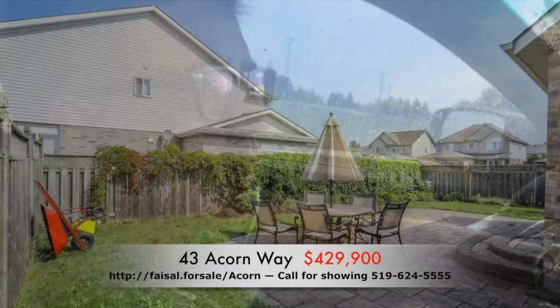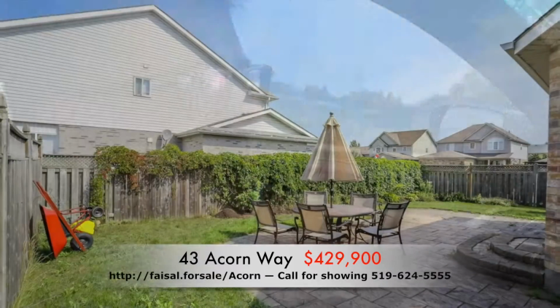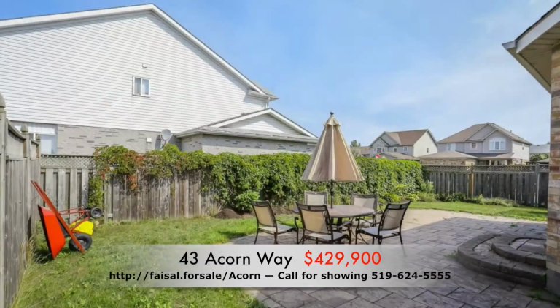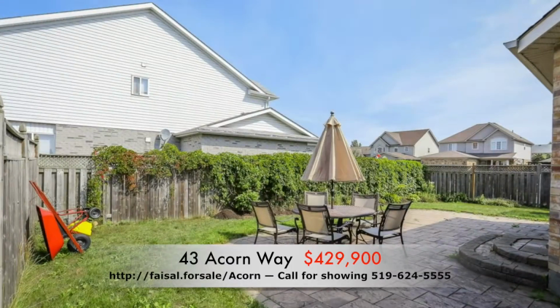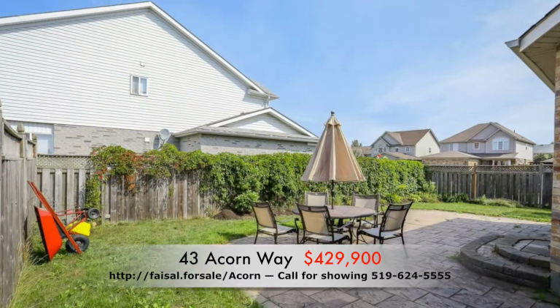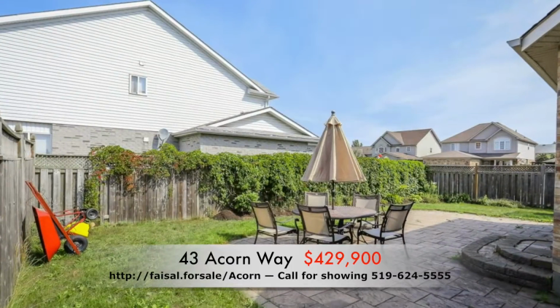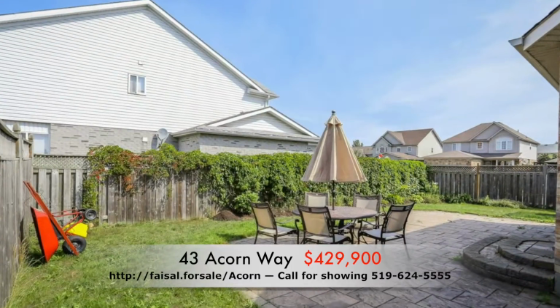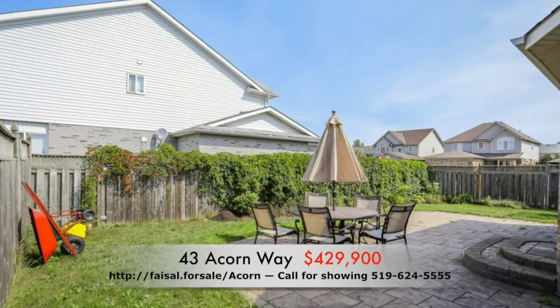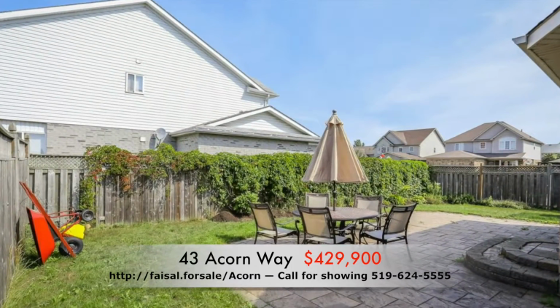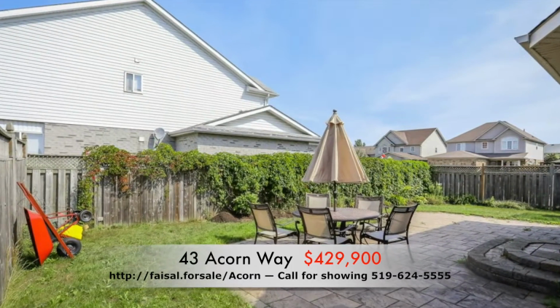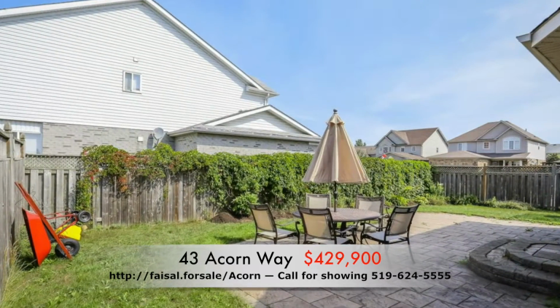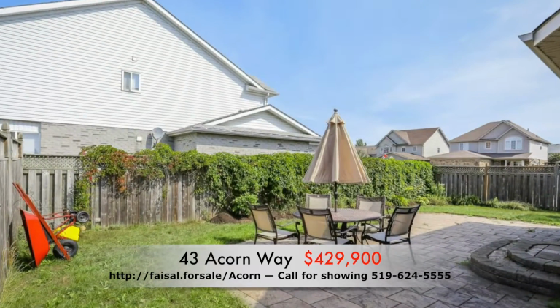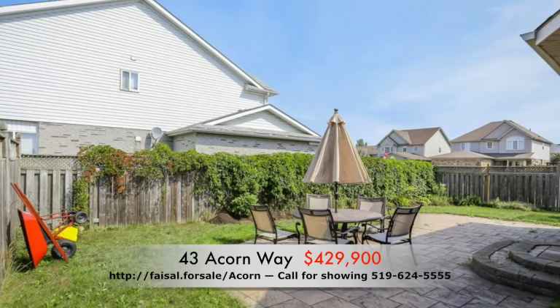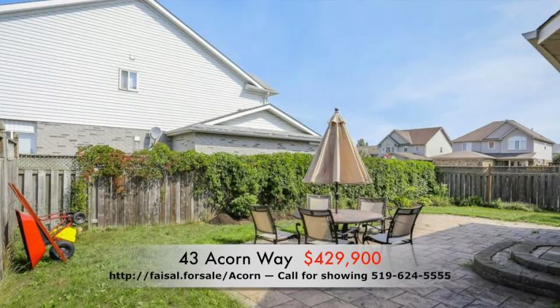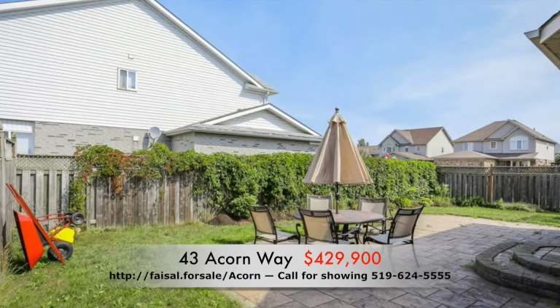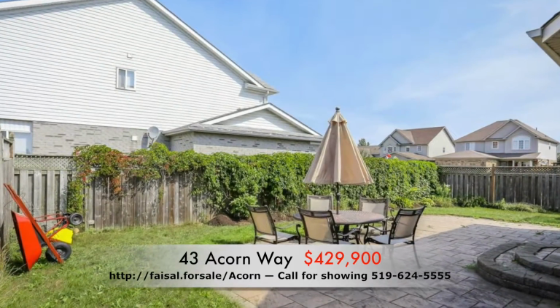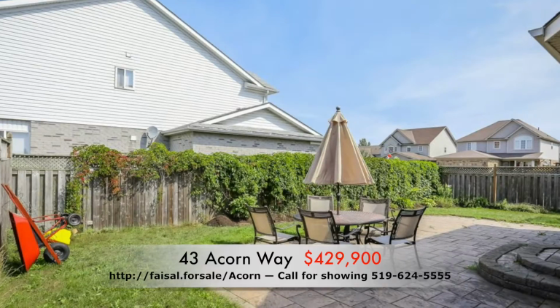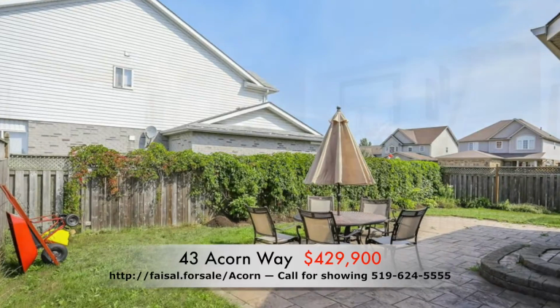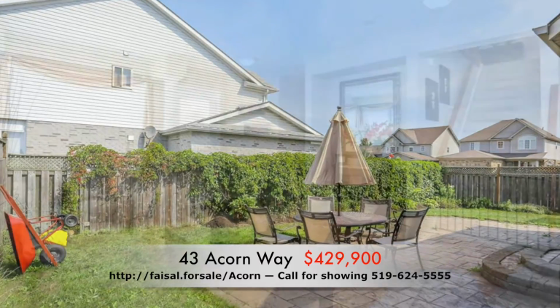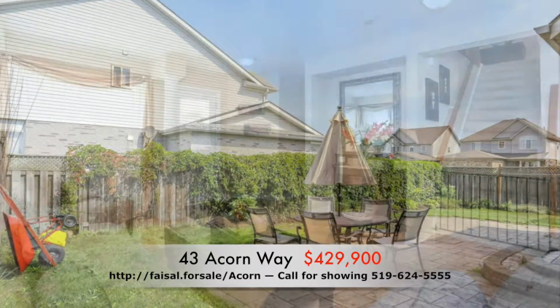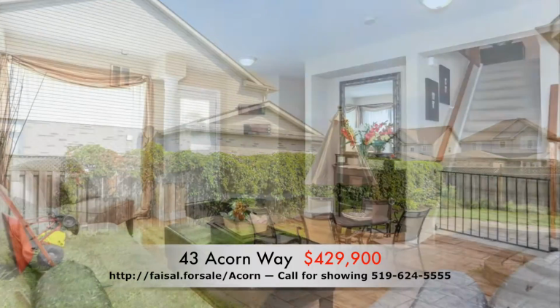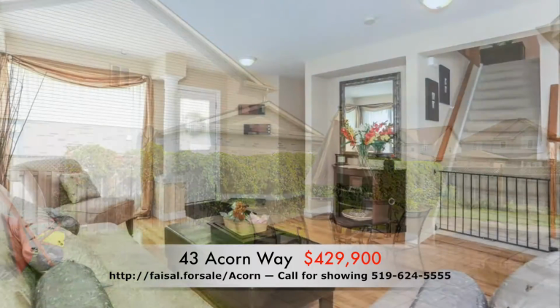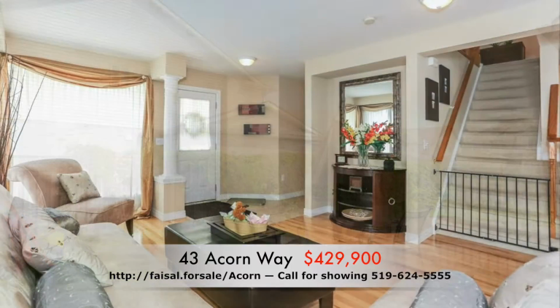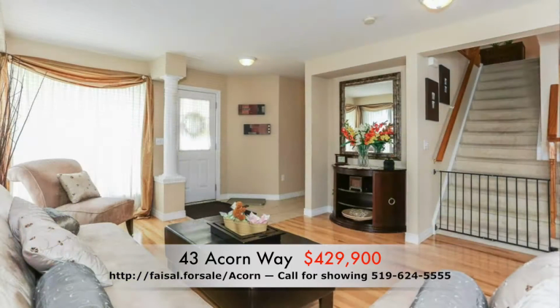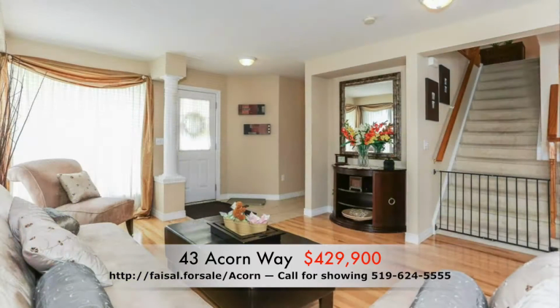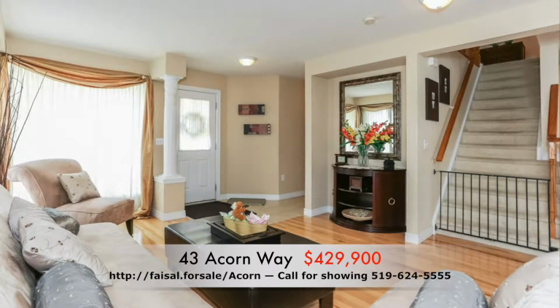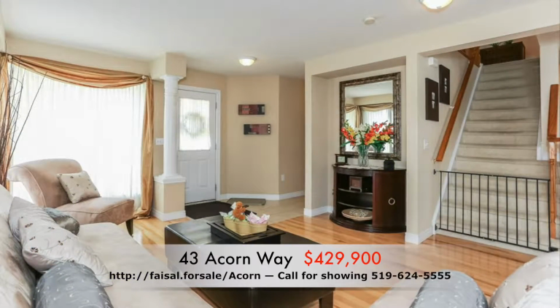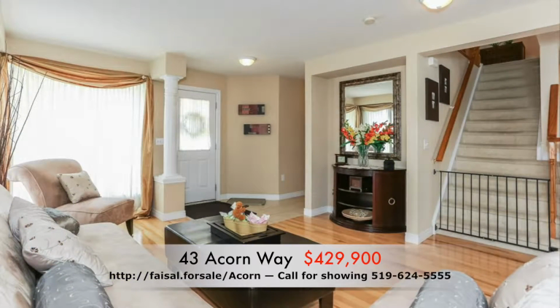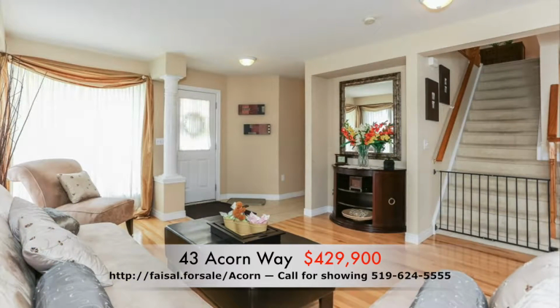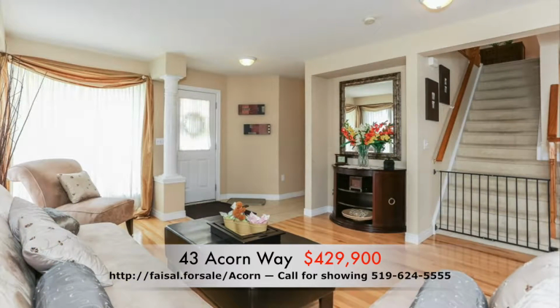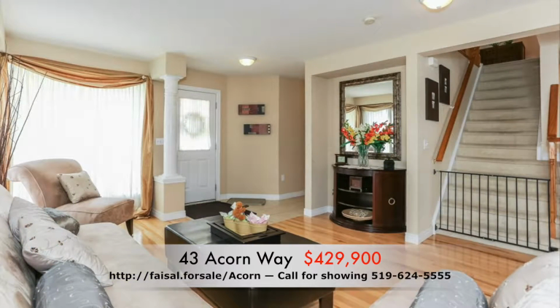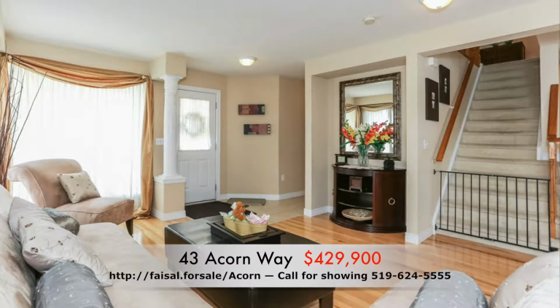Be the first to view this home. Give me a call at 519-624-5555.